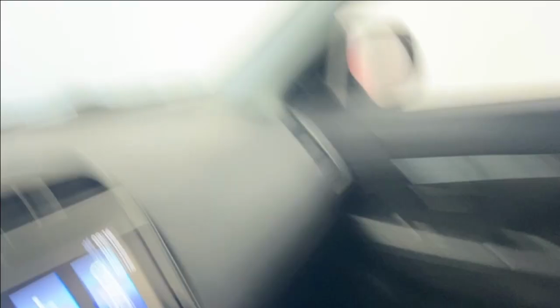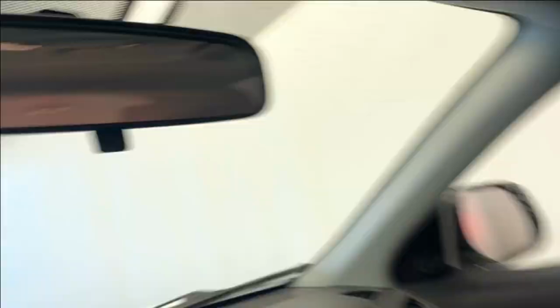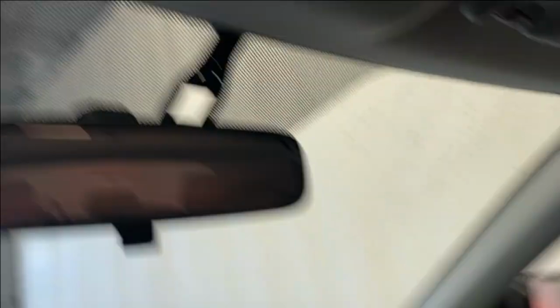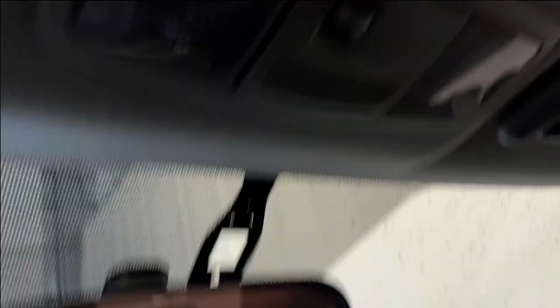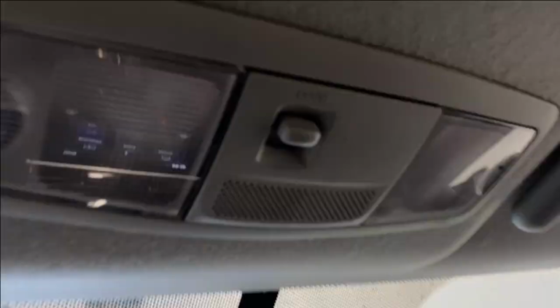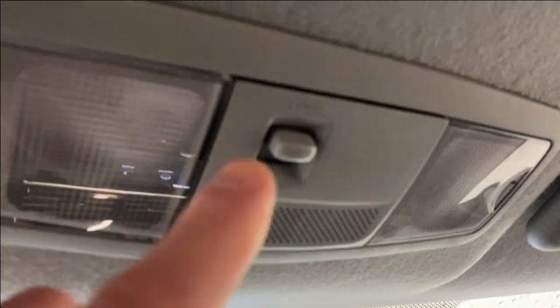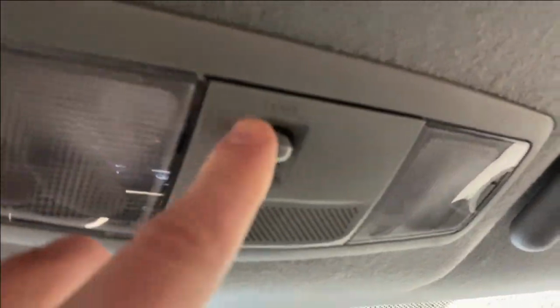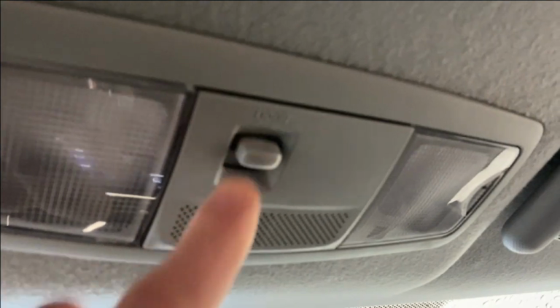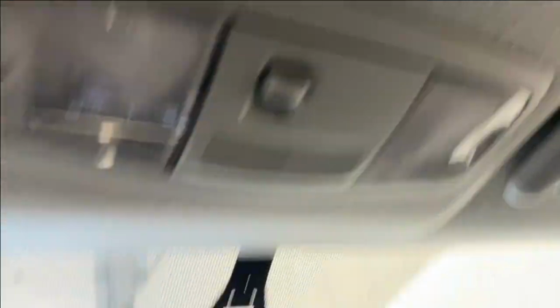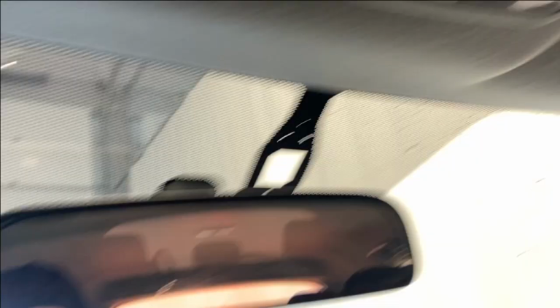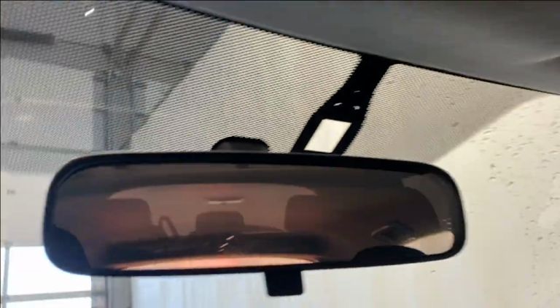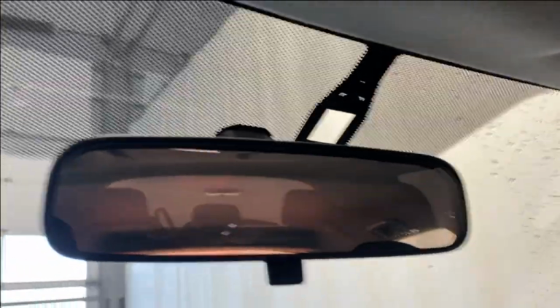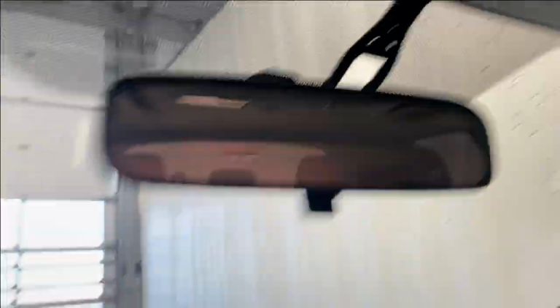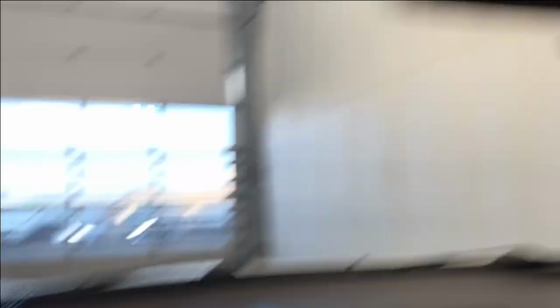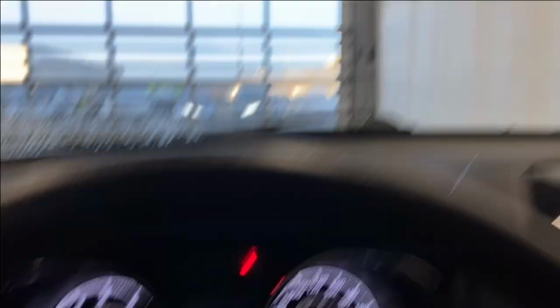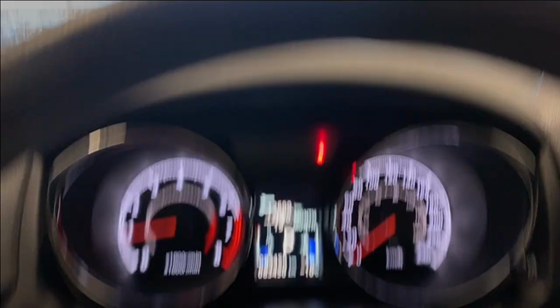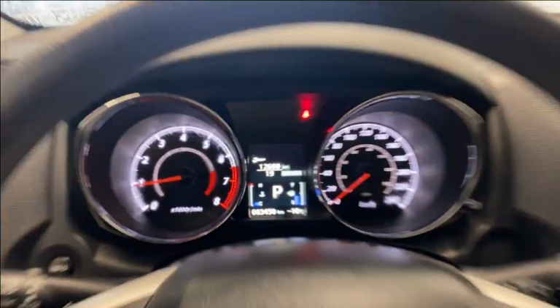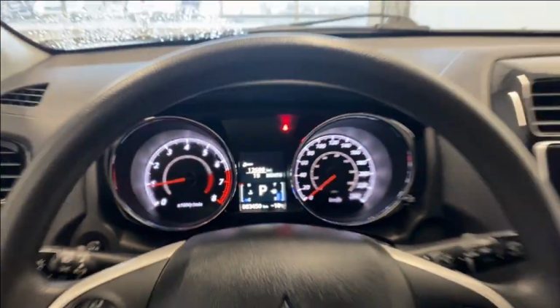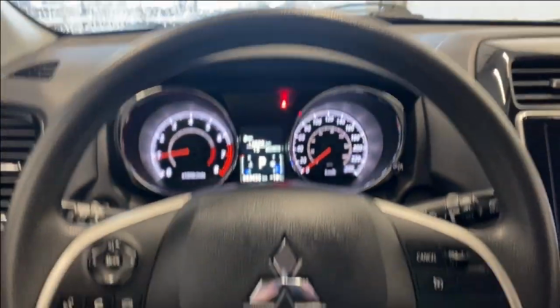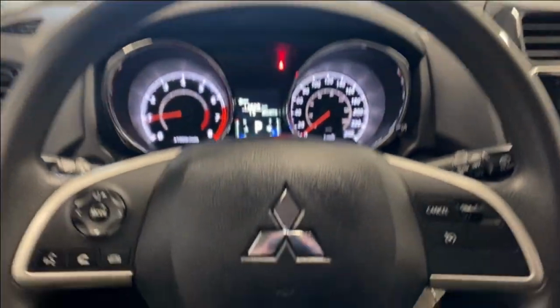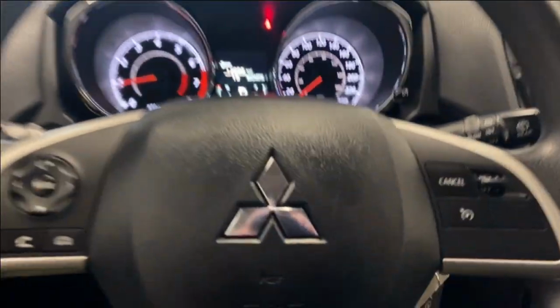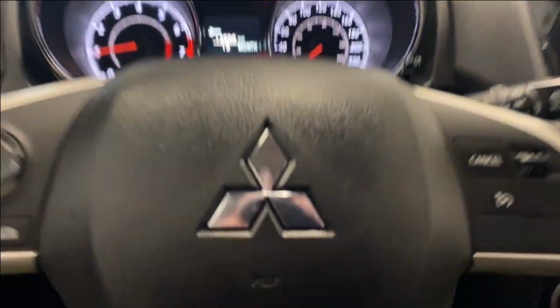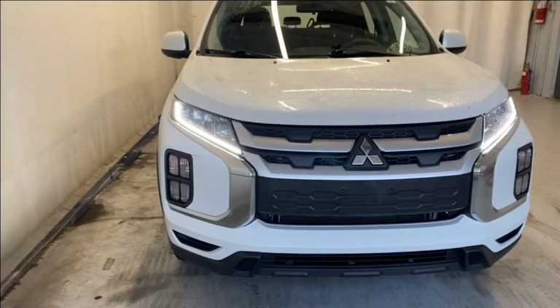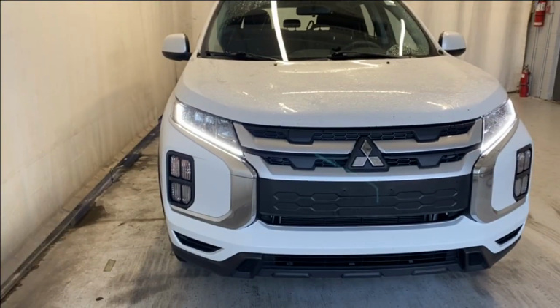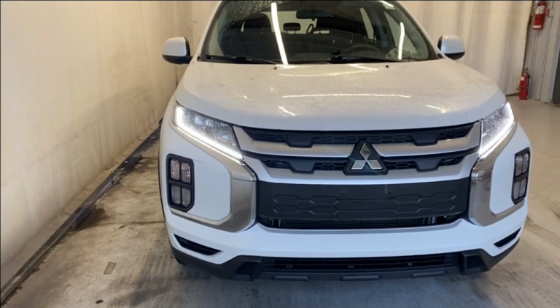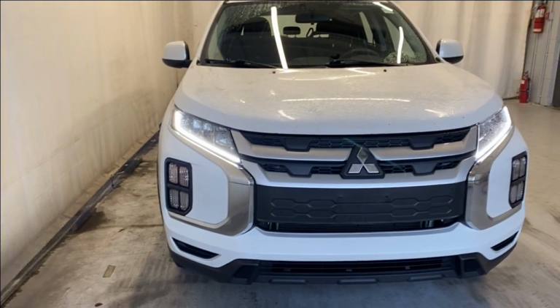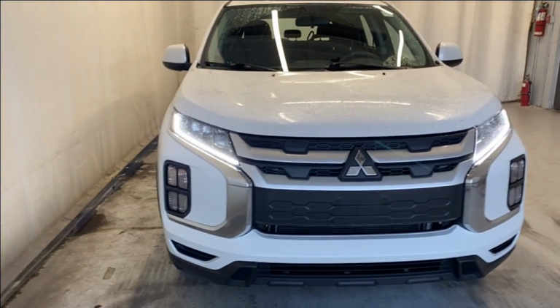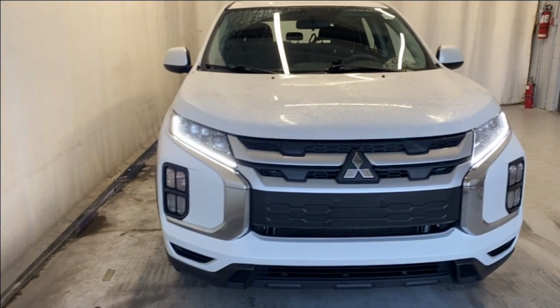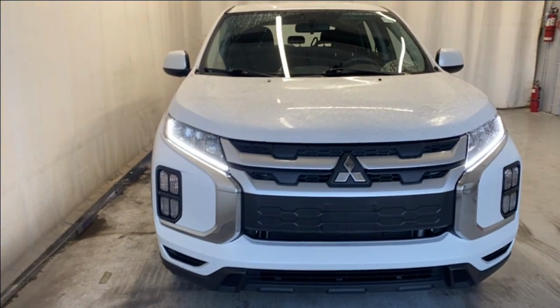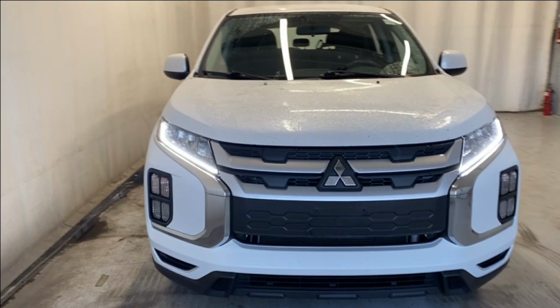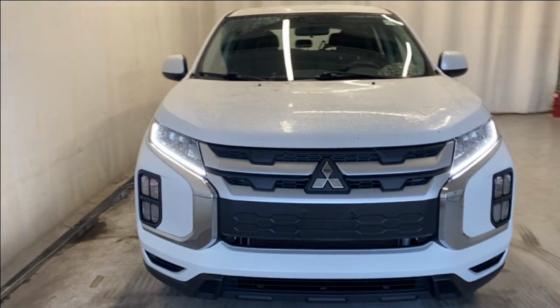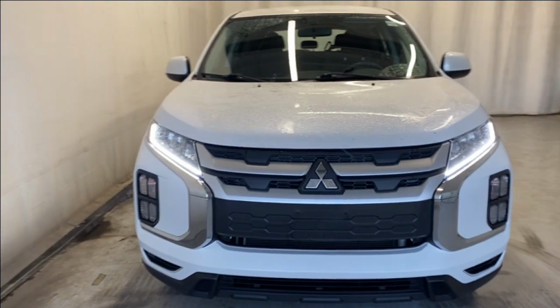You've got two cup holders, a manual park brake, a nice center console with a 12-volt outlet in there, interior lighting options, and a rearview mirror. Let's take a look outside.